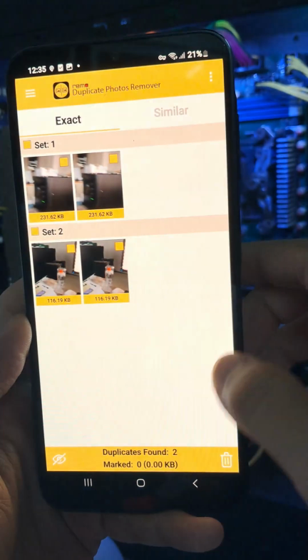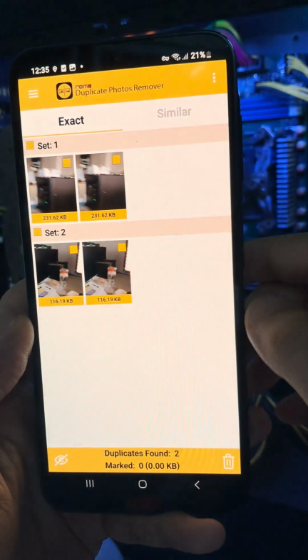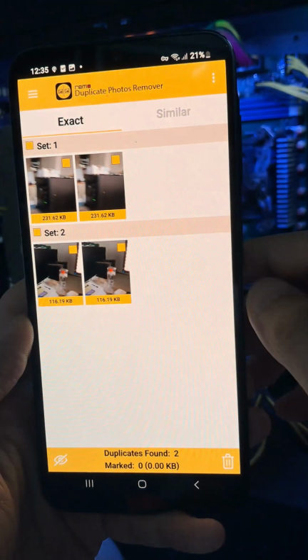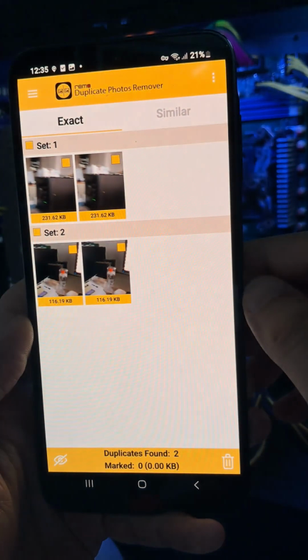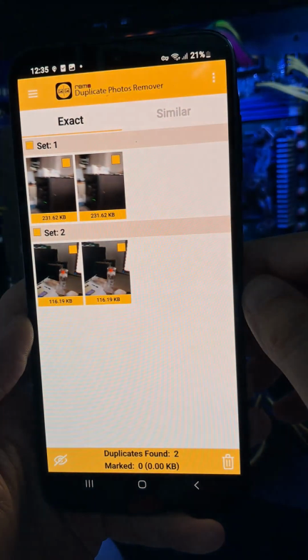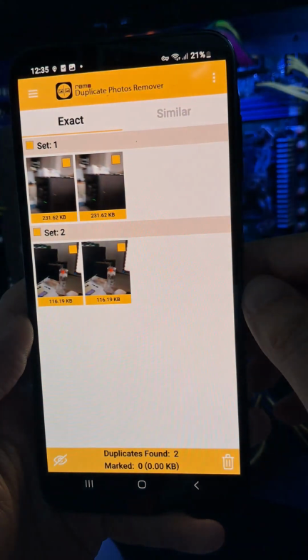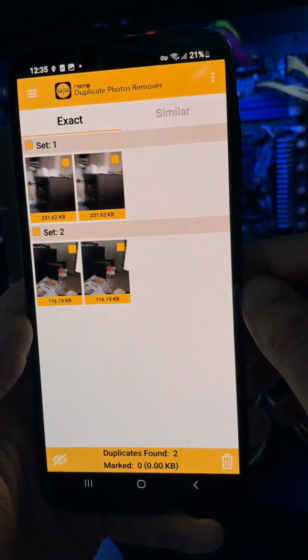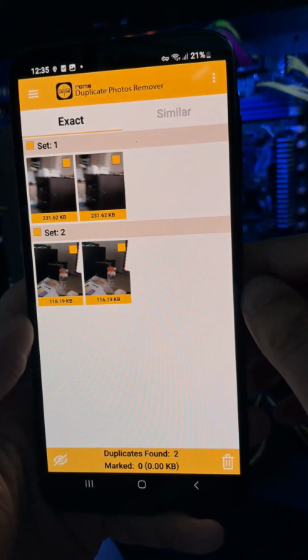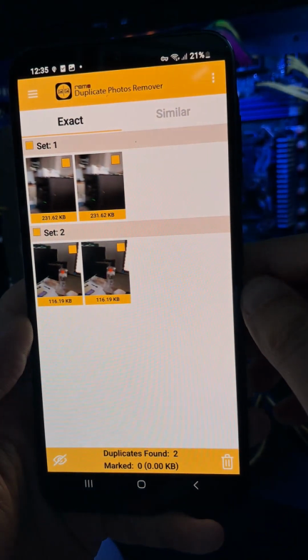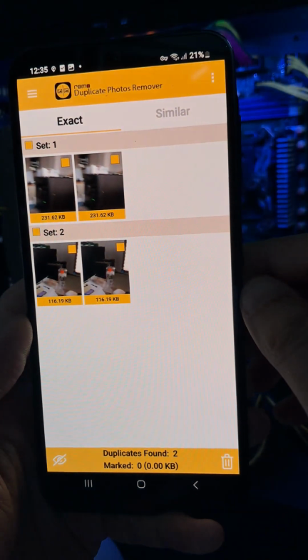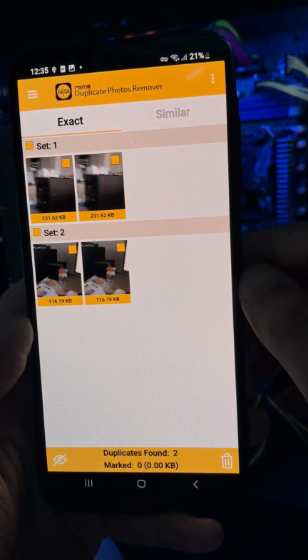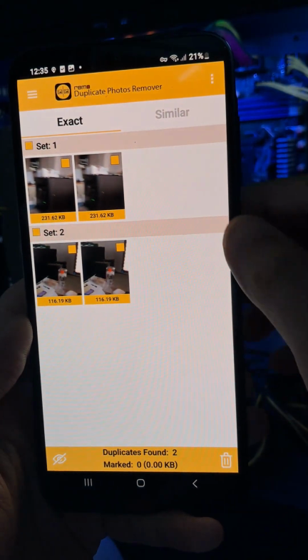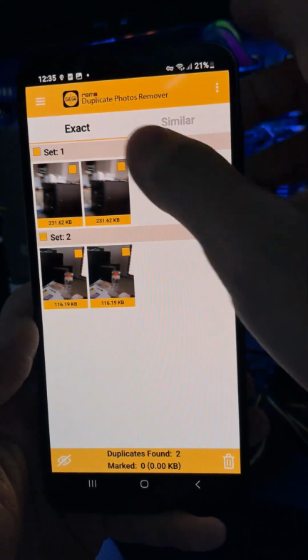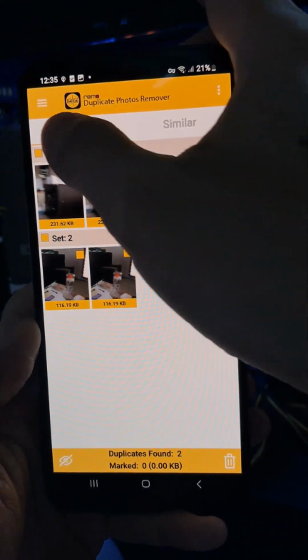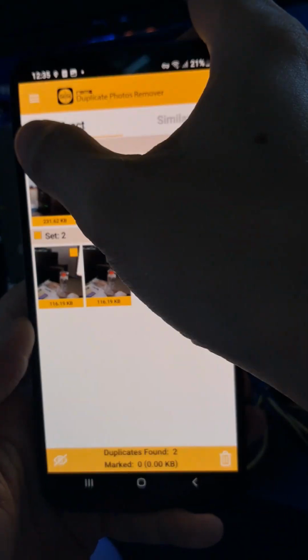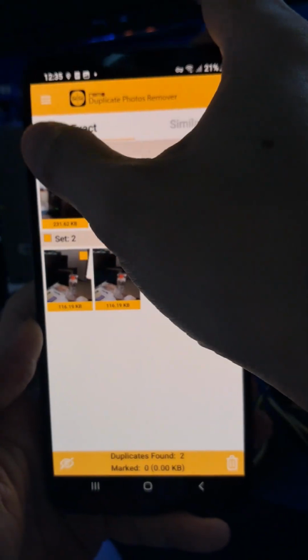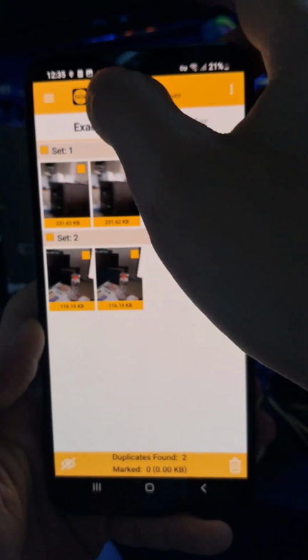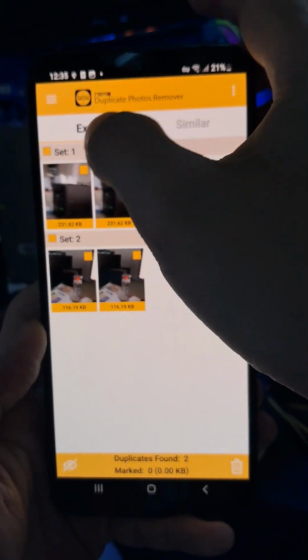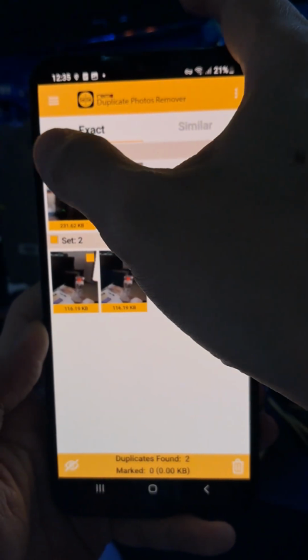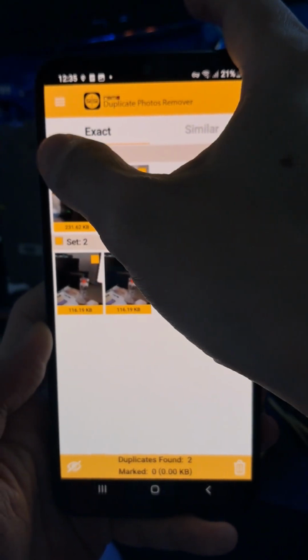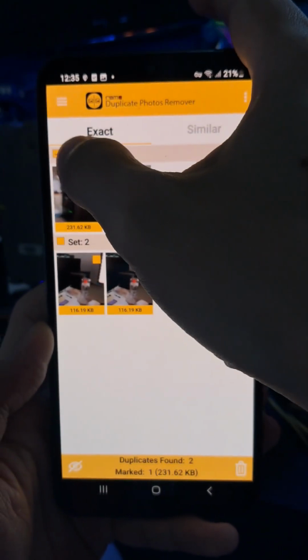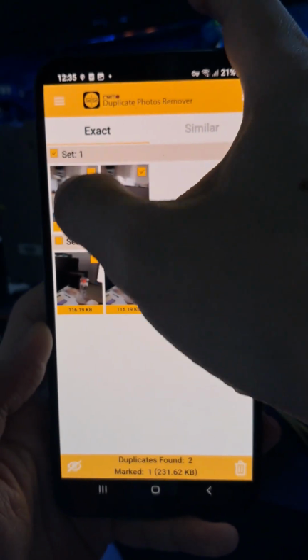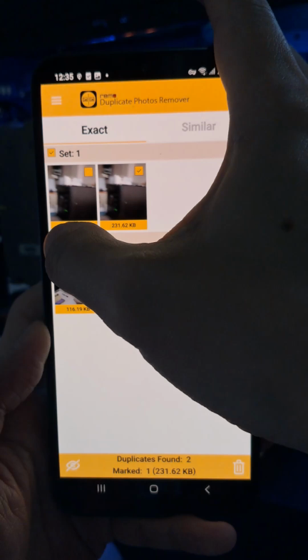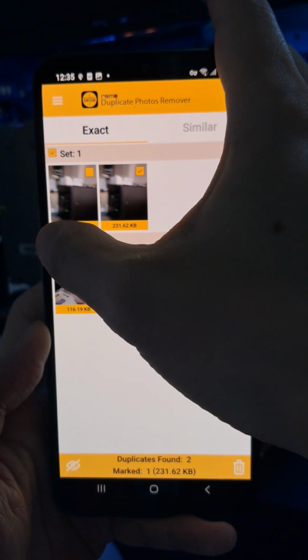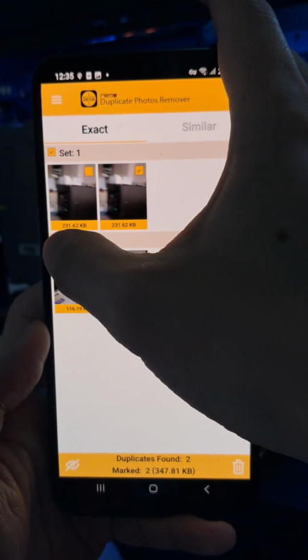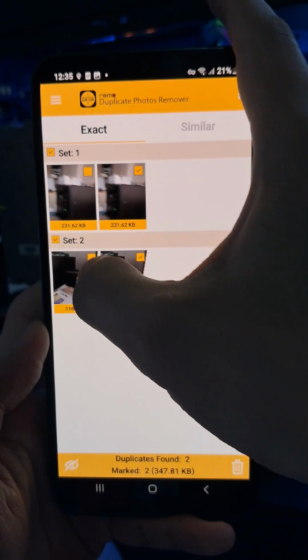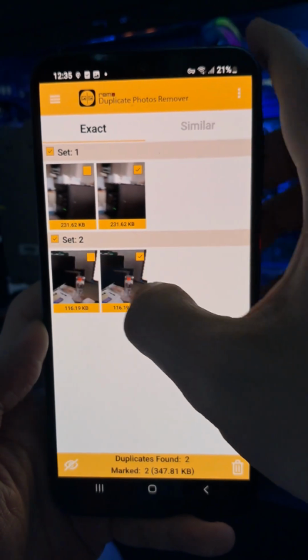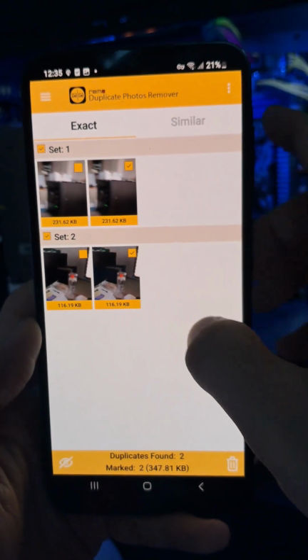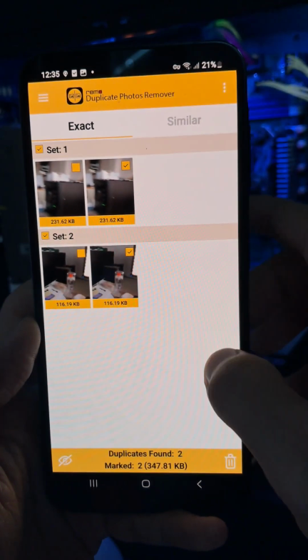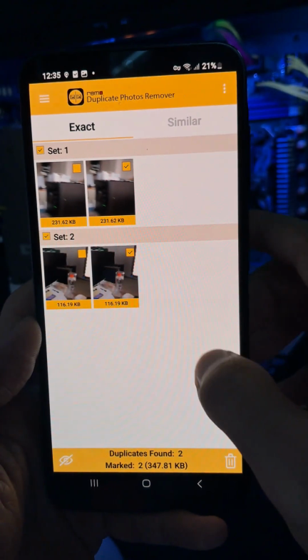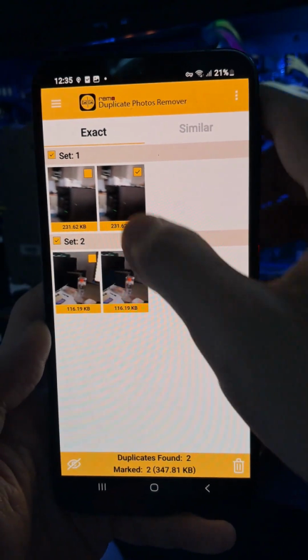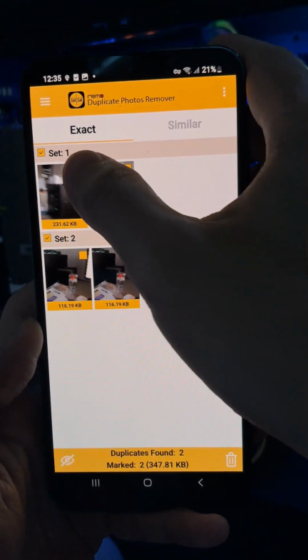Review the duplicates. The app auto-selects the extra copies for you. Just tap Delete Duplicates to clean them up.